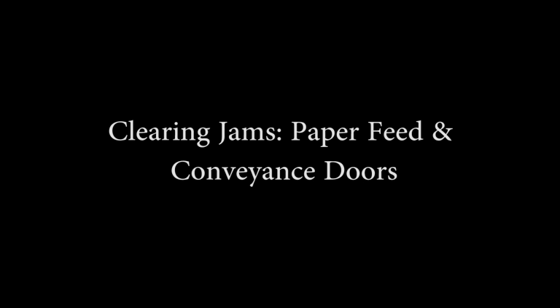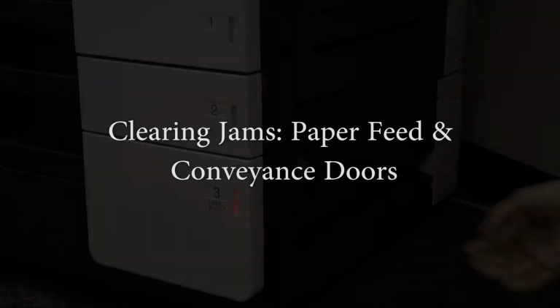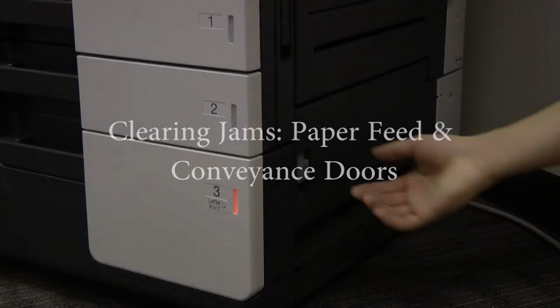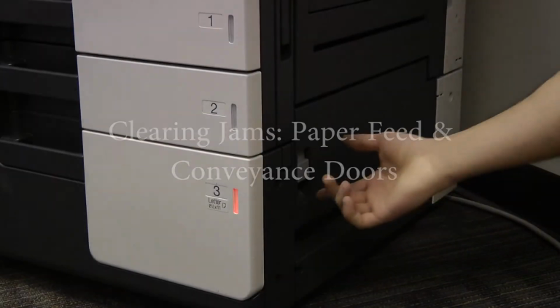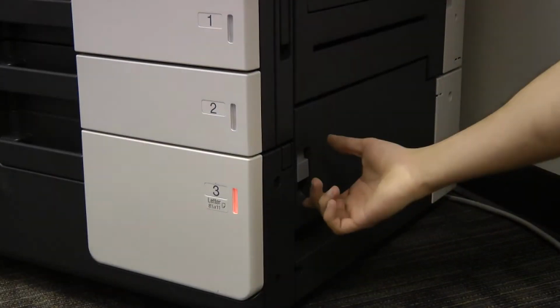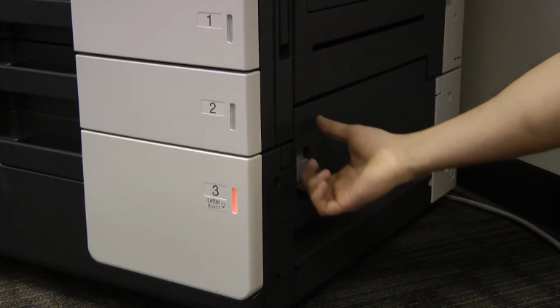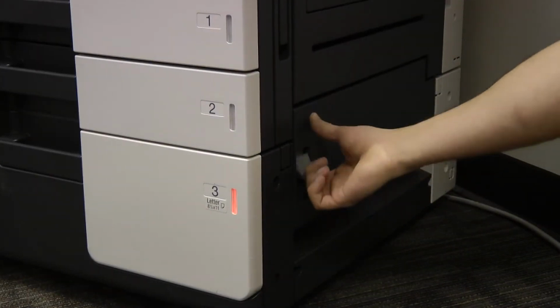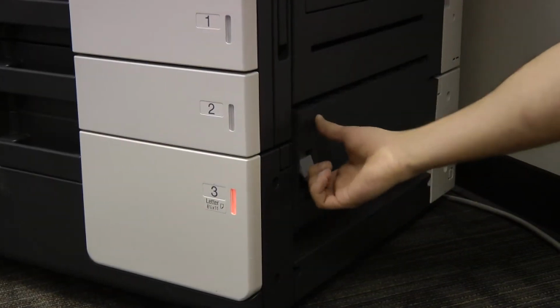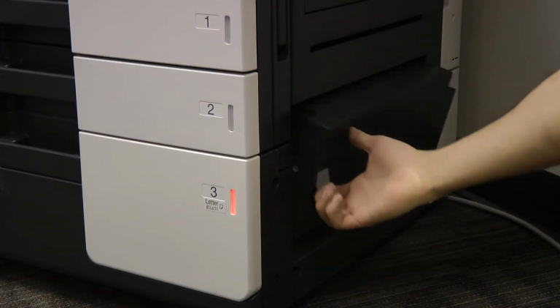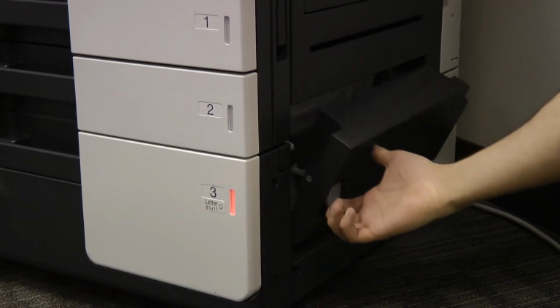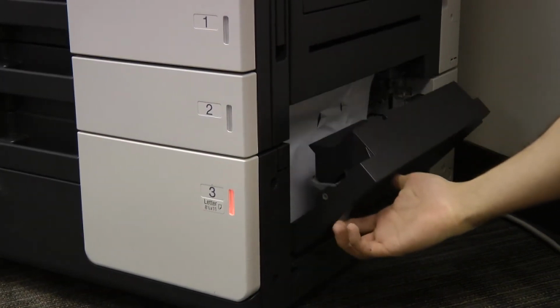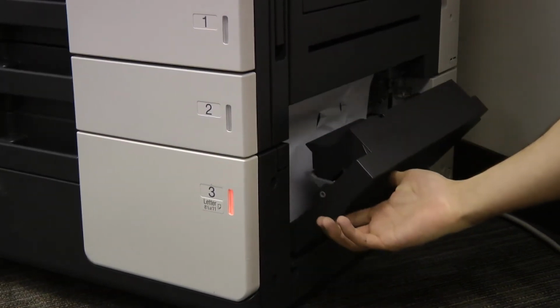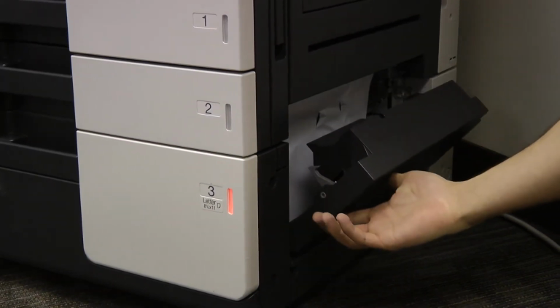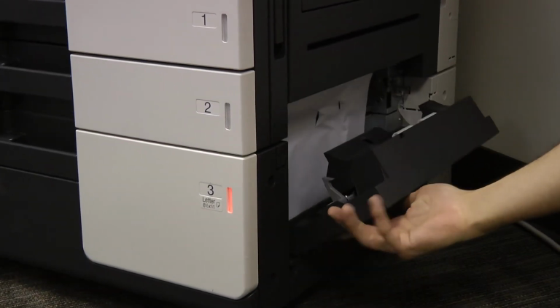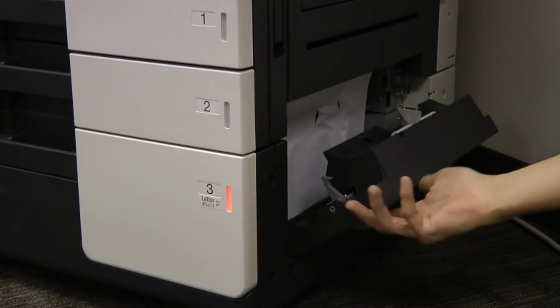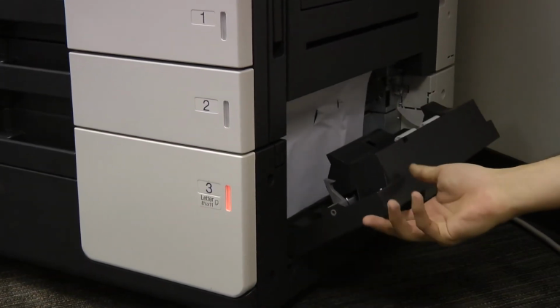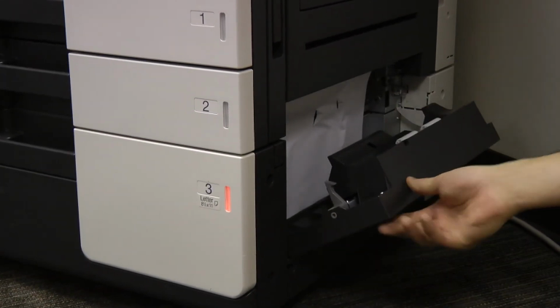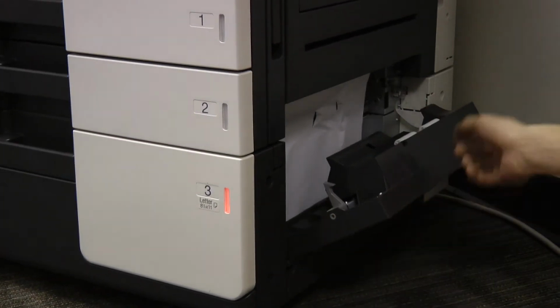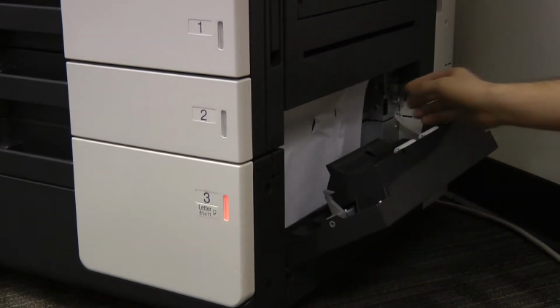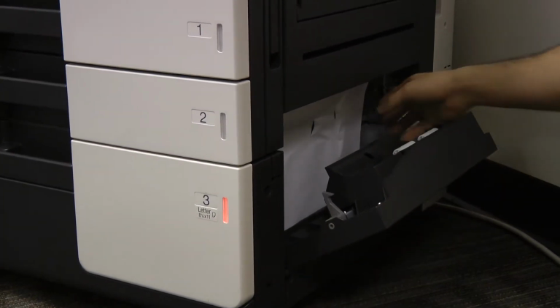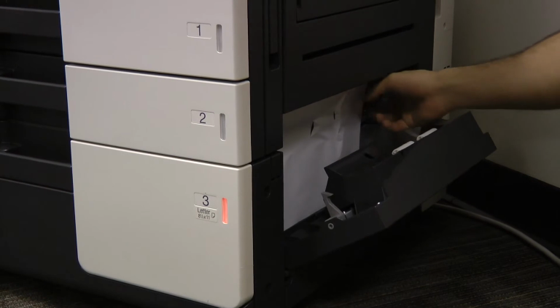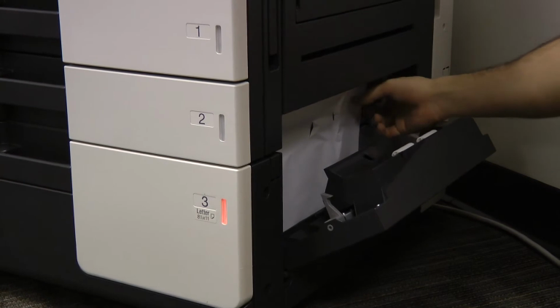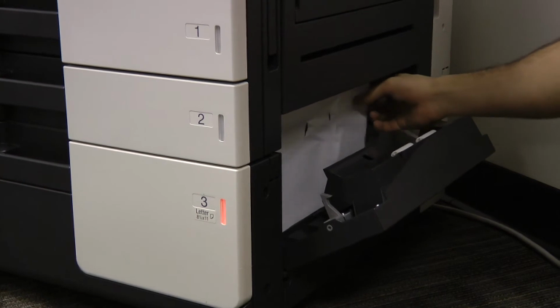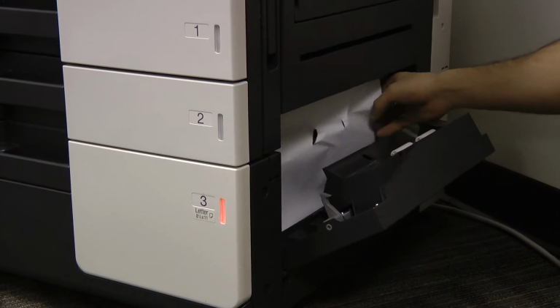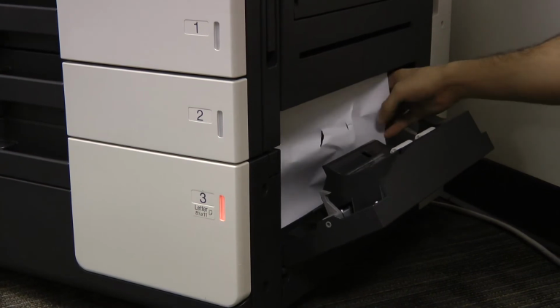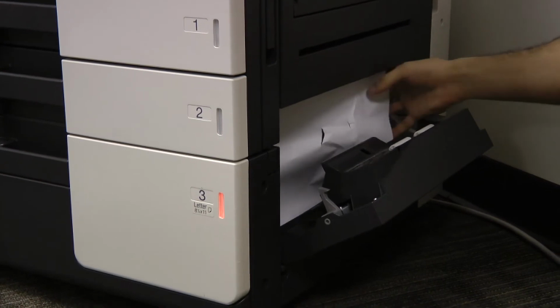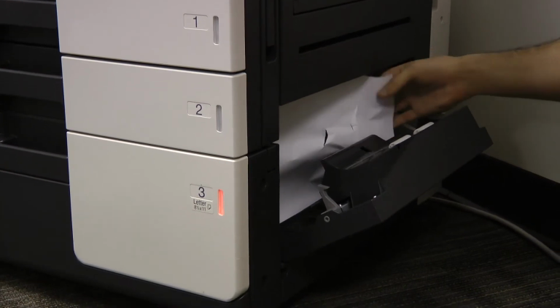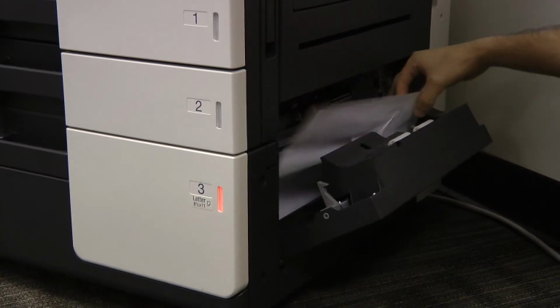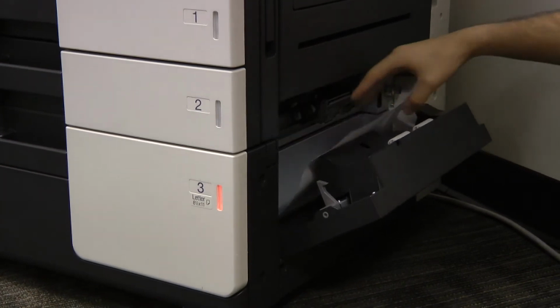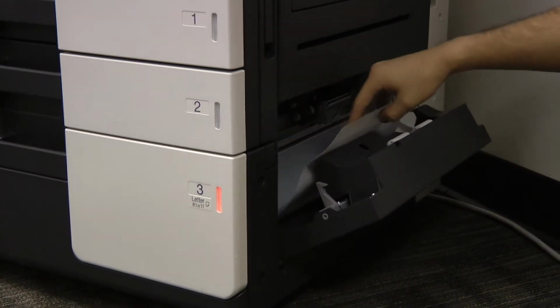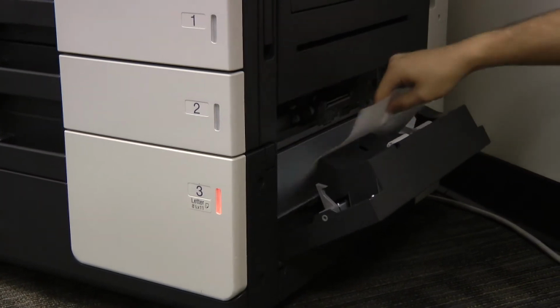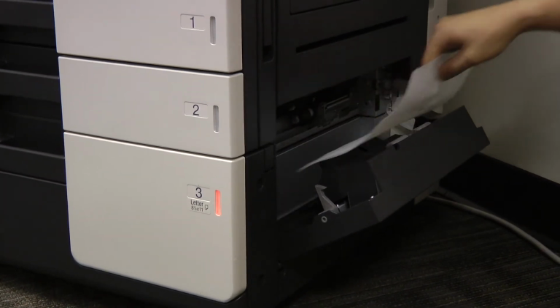To clear a jam out of the paper feed area, open the bottom conveyance door and remove the page from the paper path.